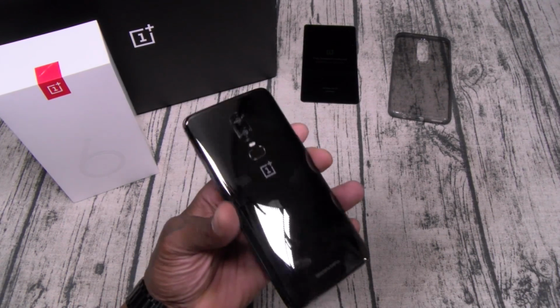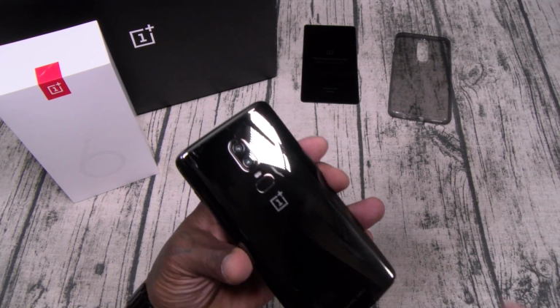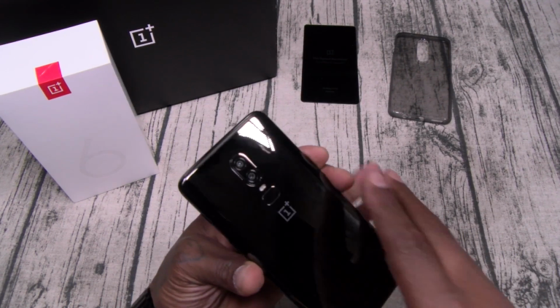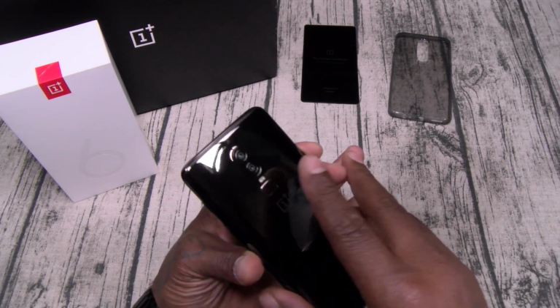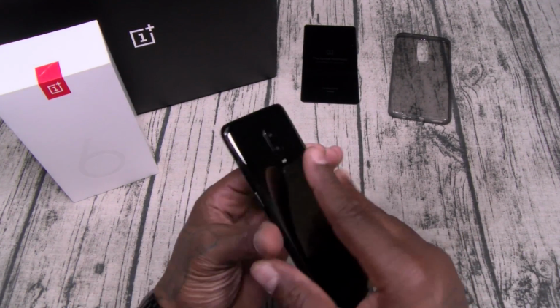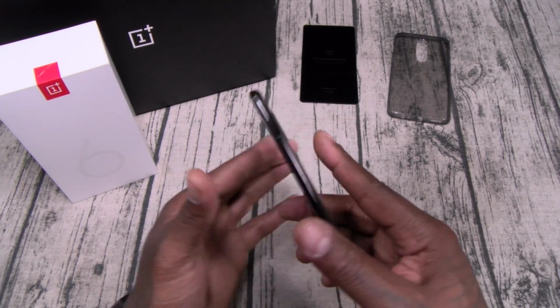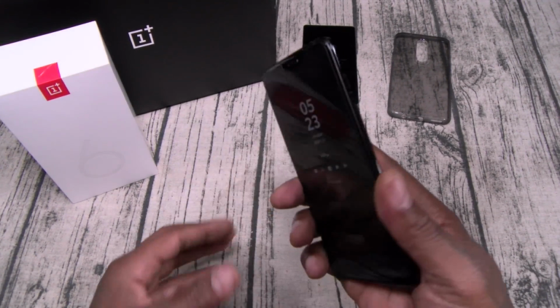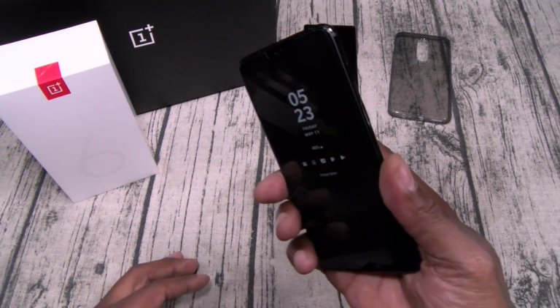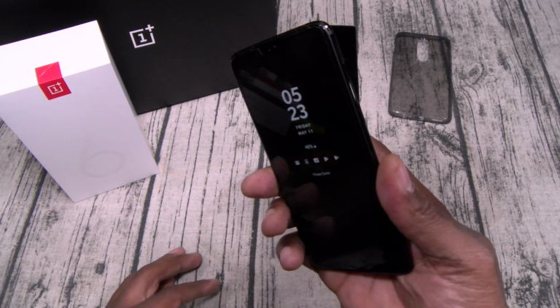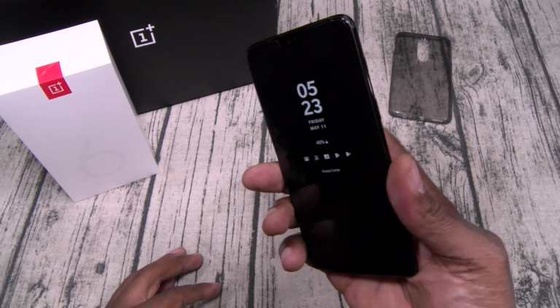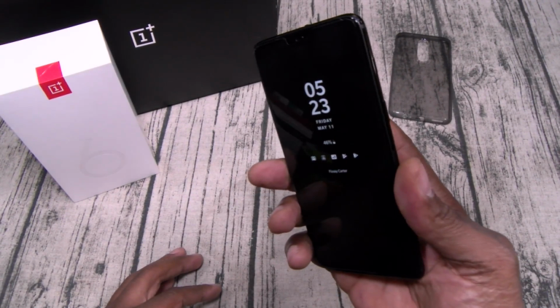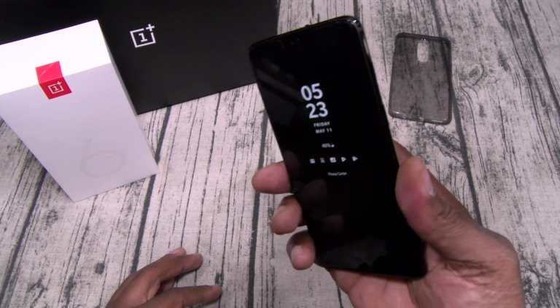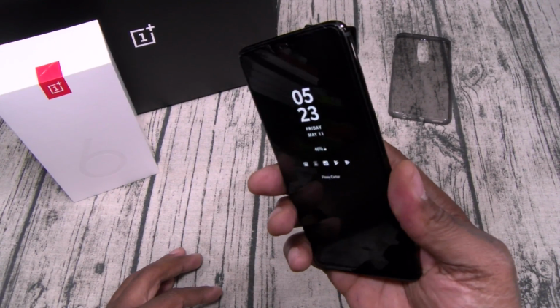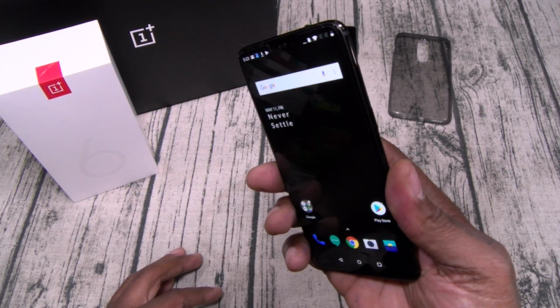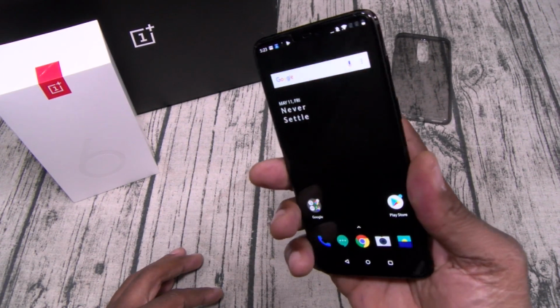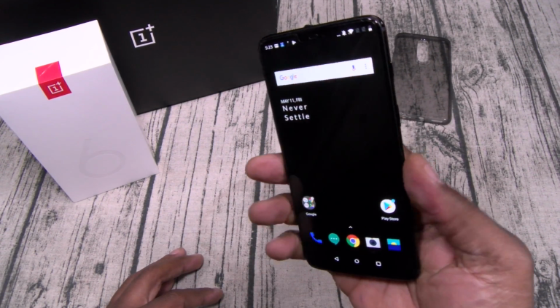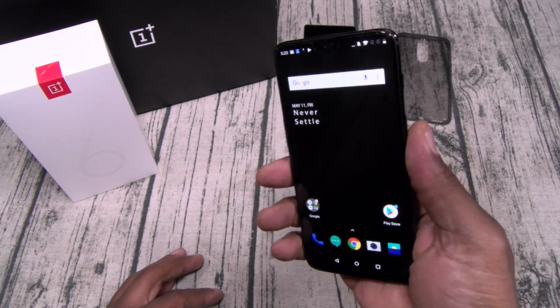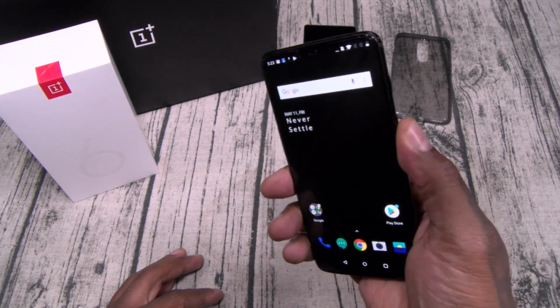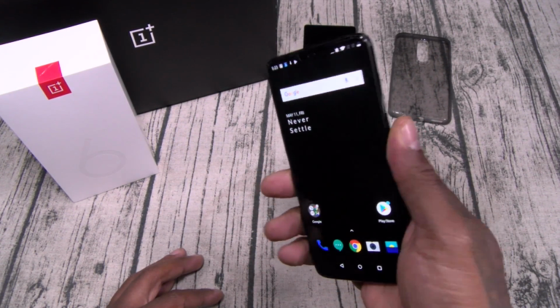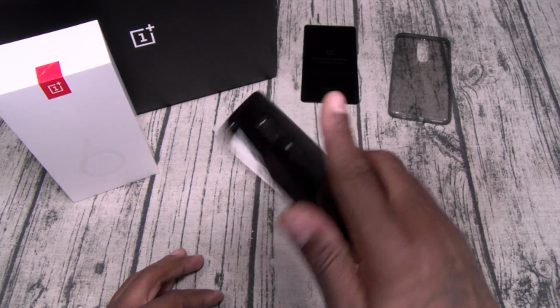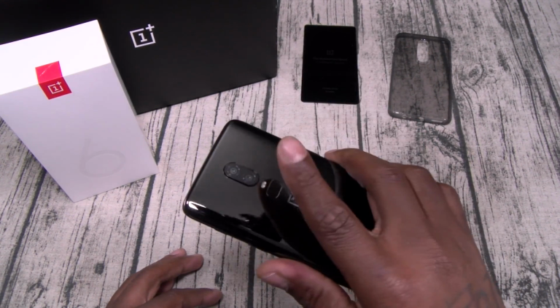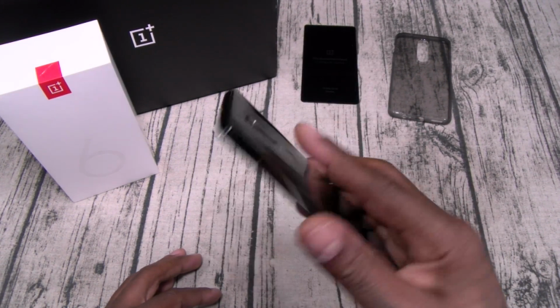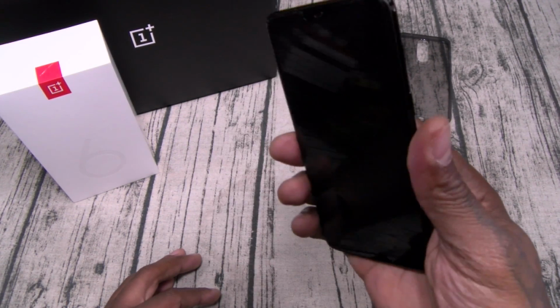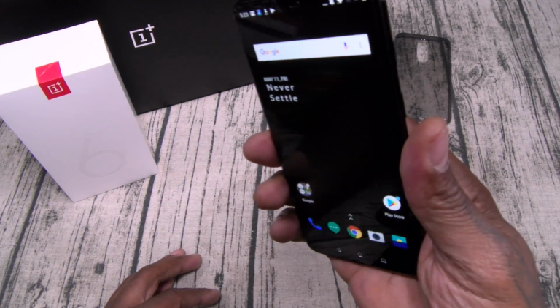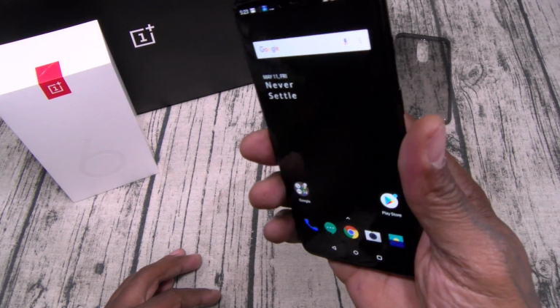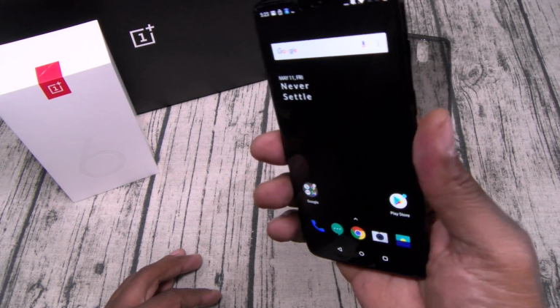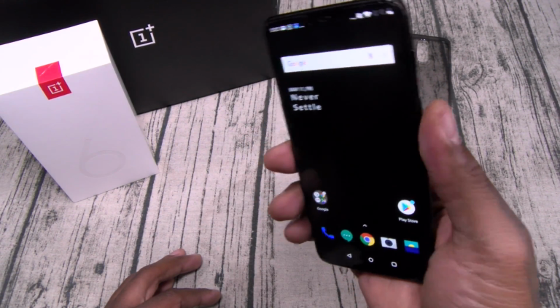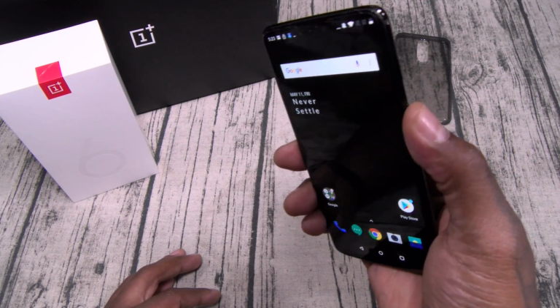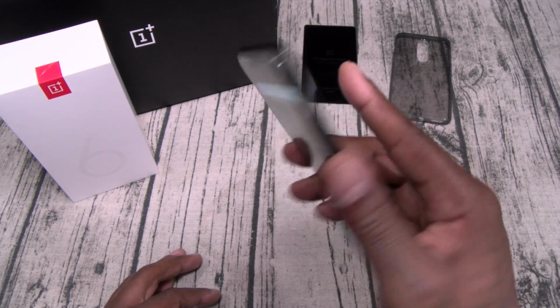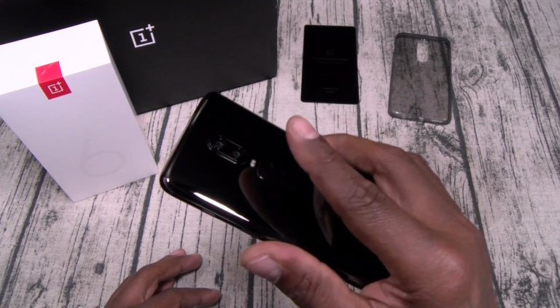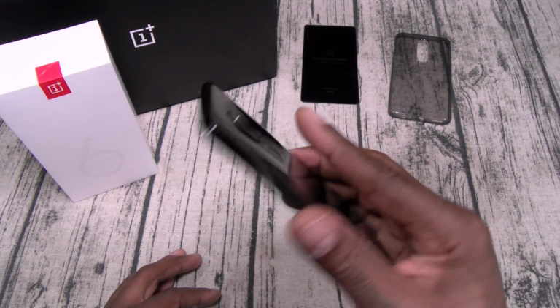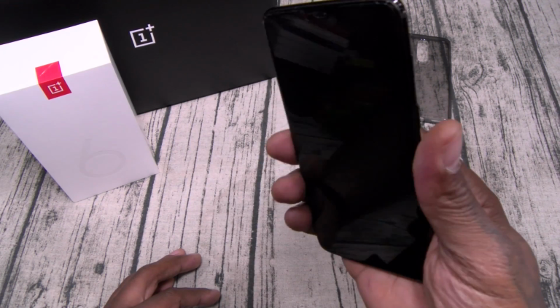Let's check out the fingerprint sensor — works super fast, 100% of the time.